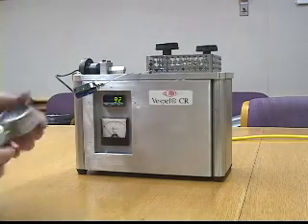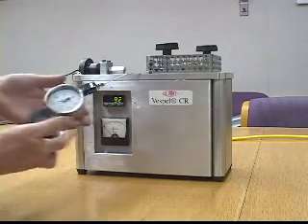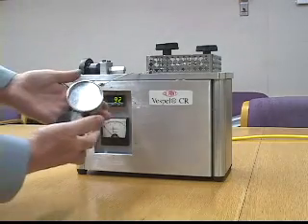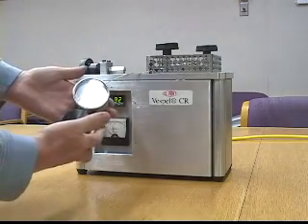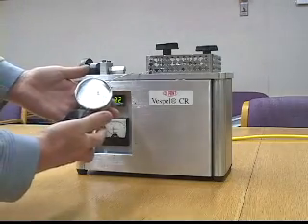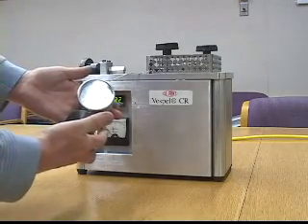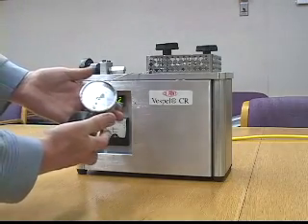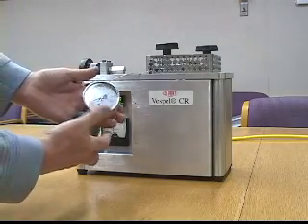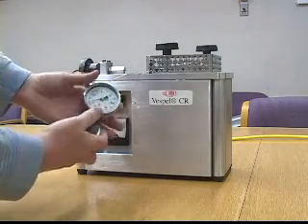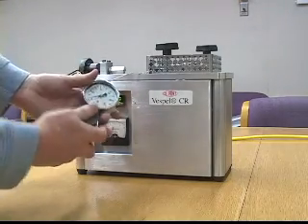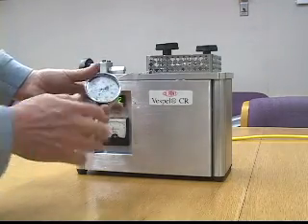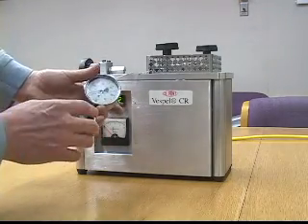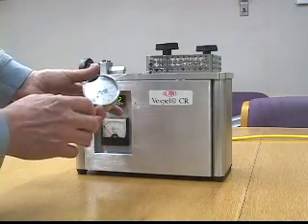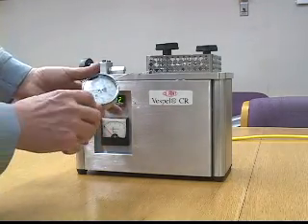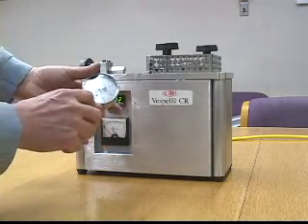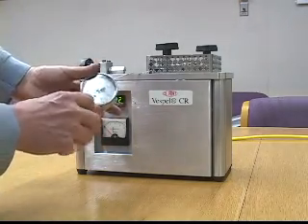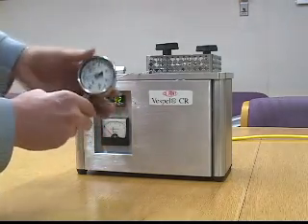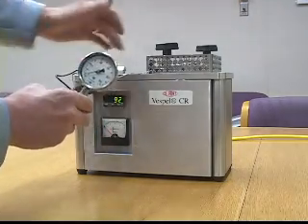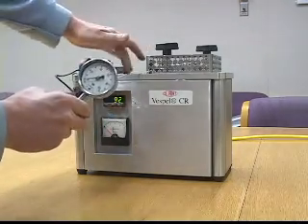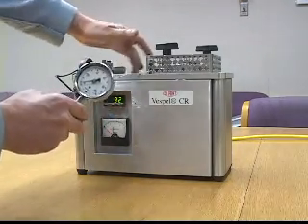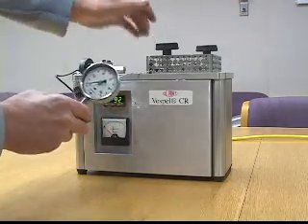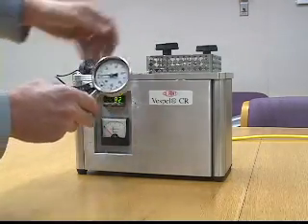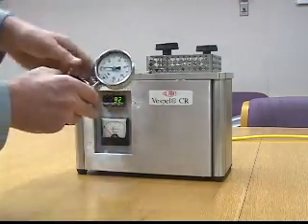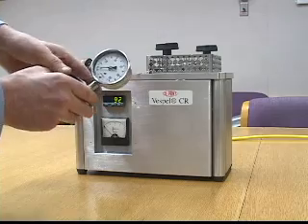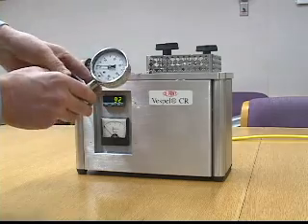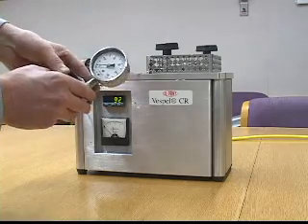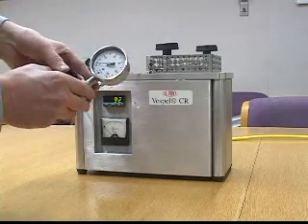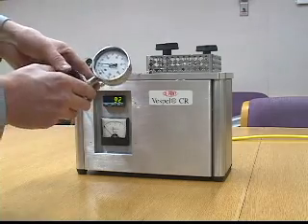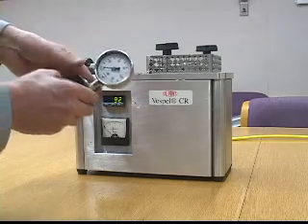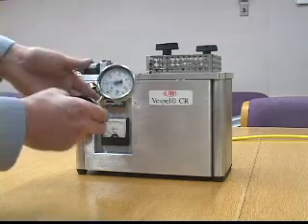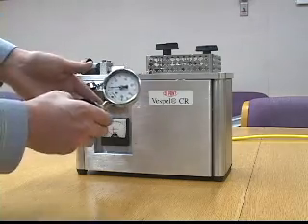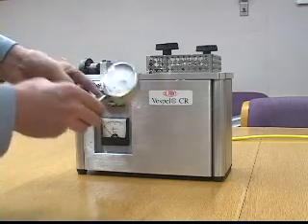We'll then place a load cell and a hydraulic cylinder onto the unit, which will apply the radial load onto the wear ring.